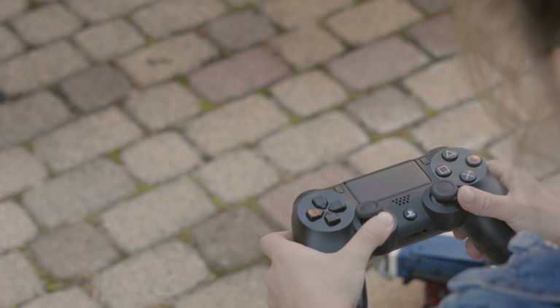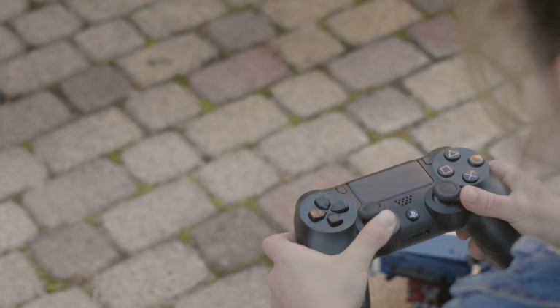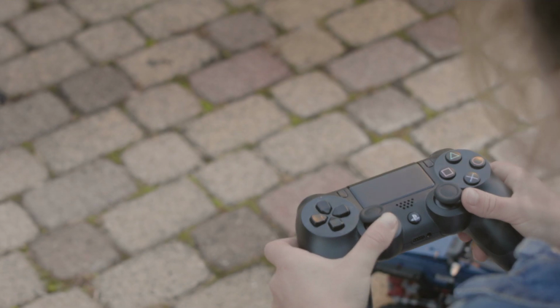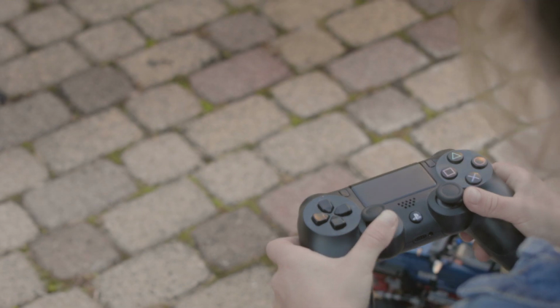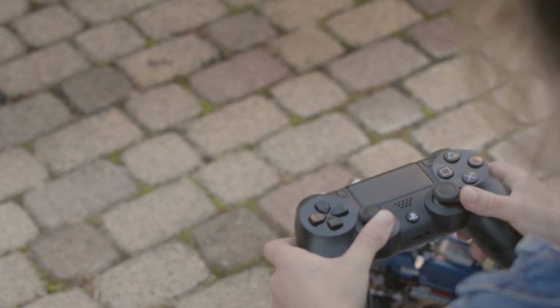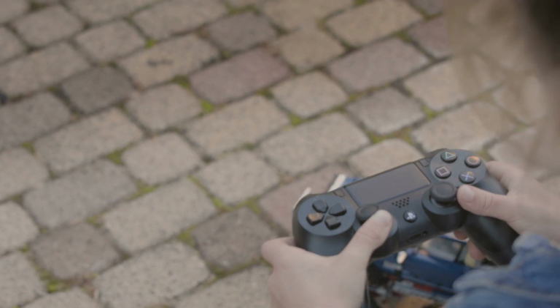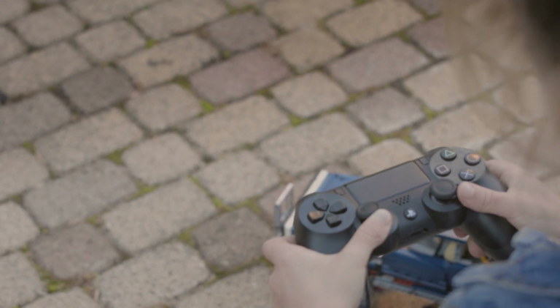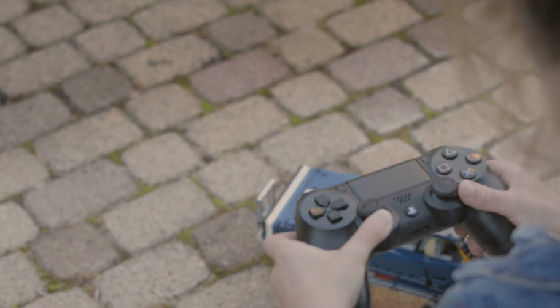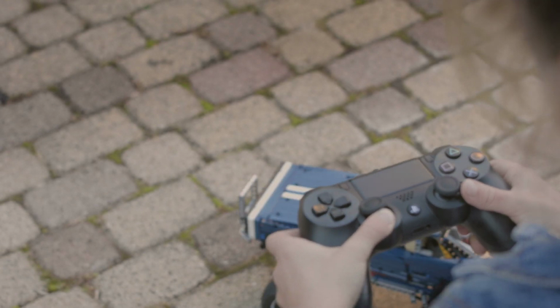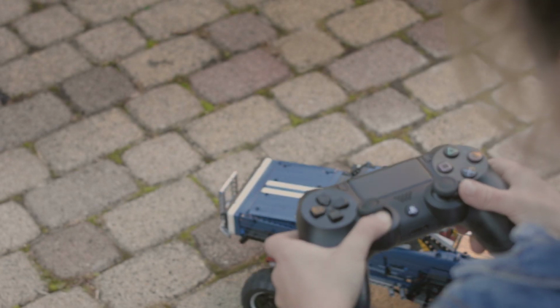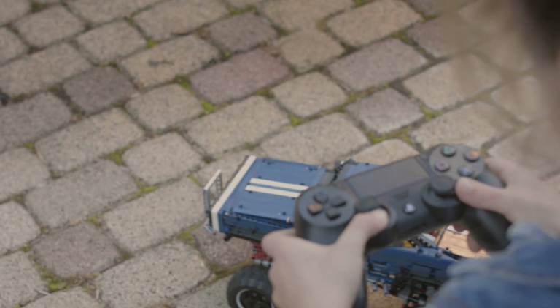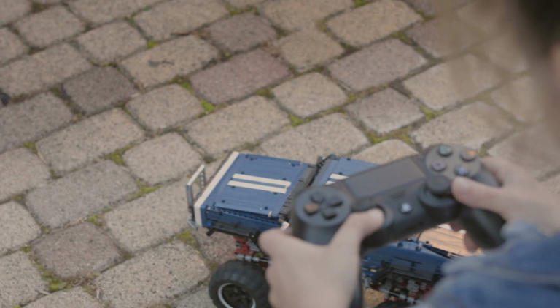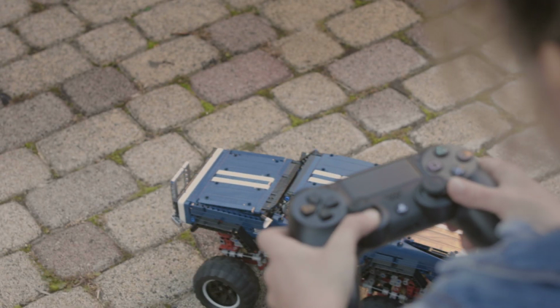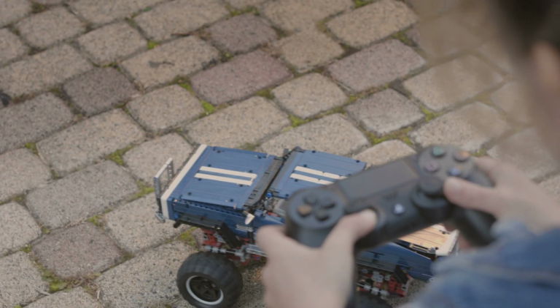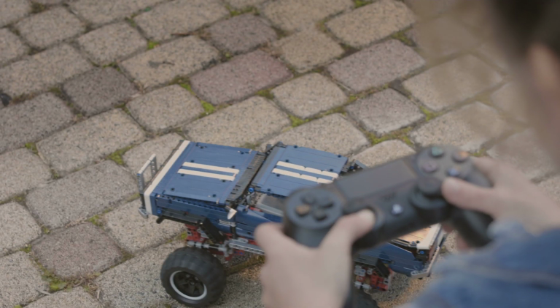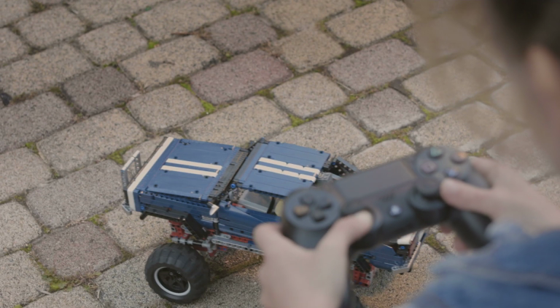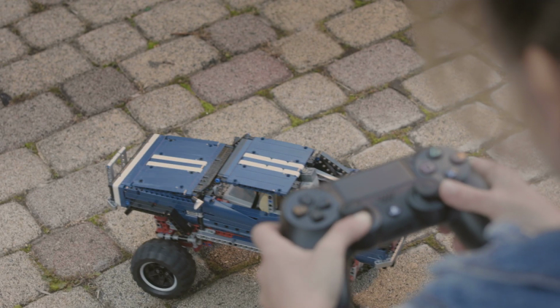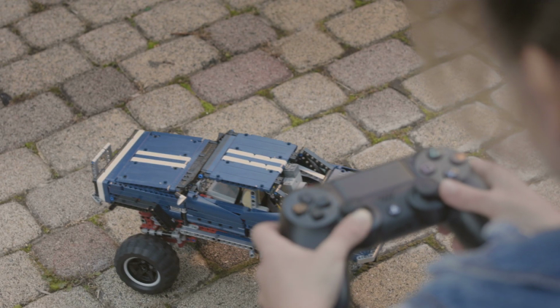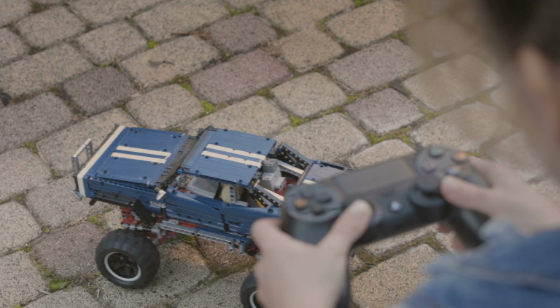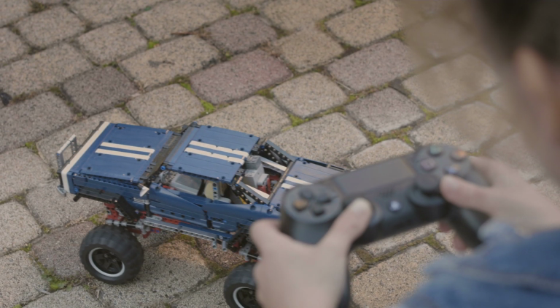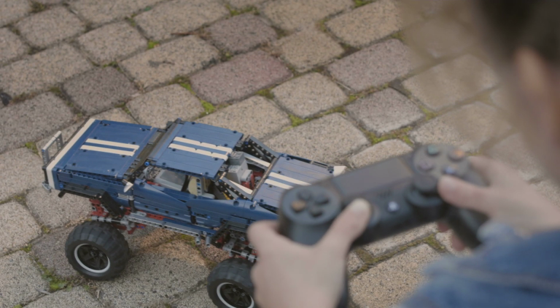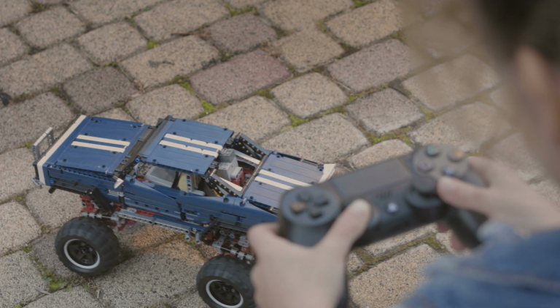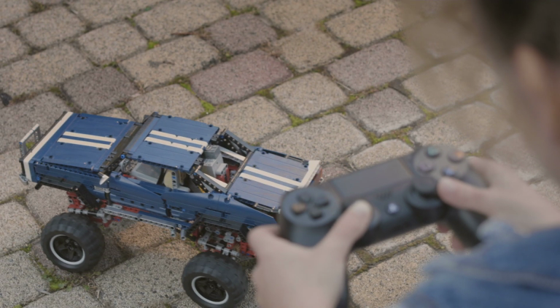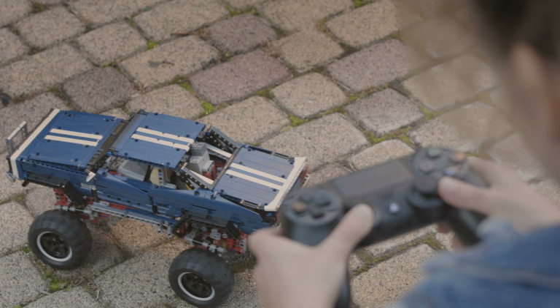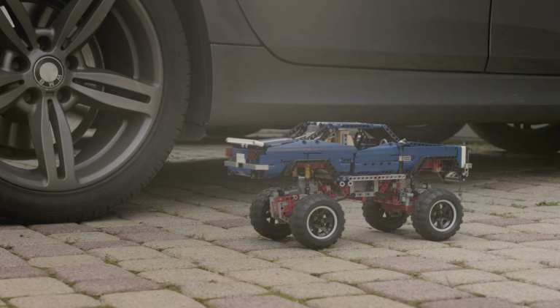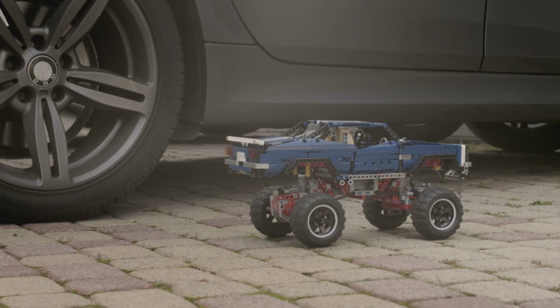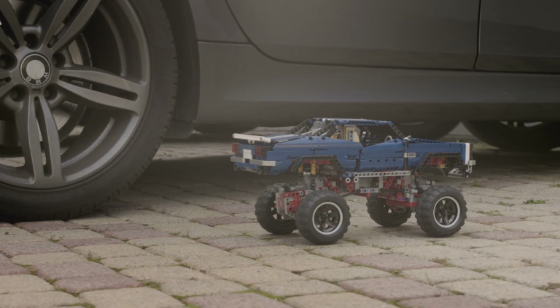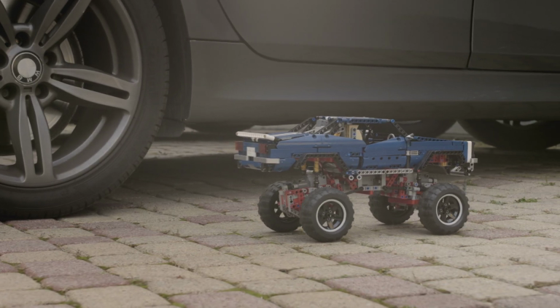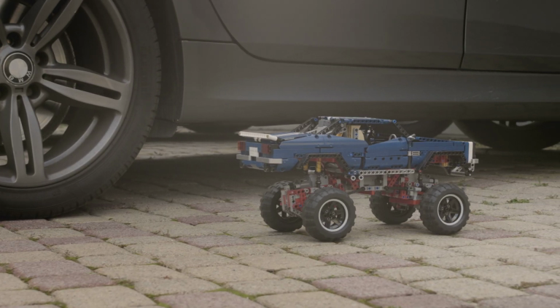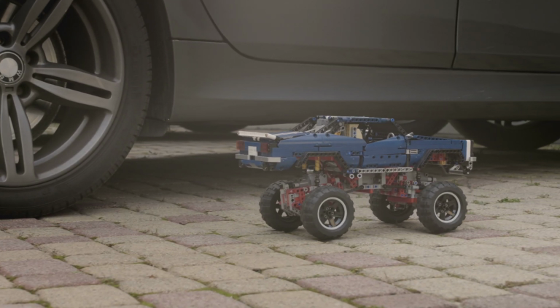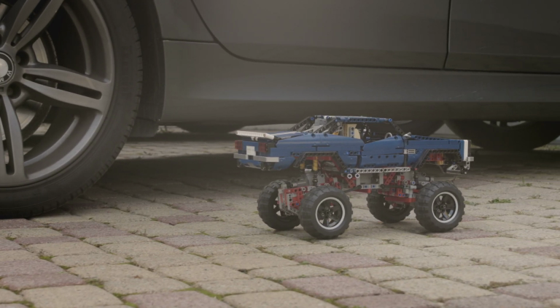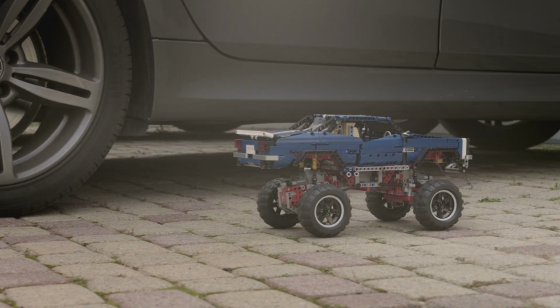And when it comes to control, we've got you covered. You can even use your favorite wireless controller to control your models.